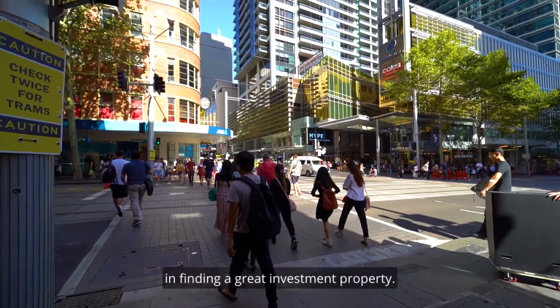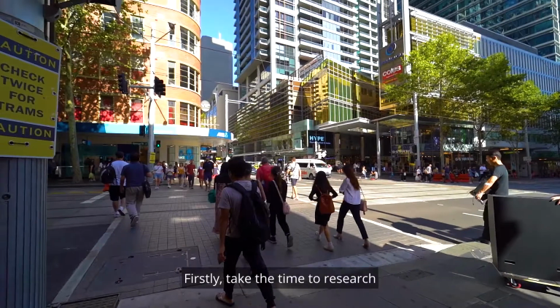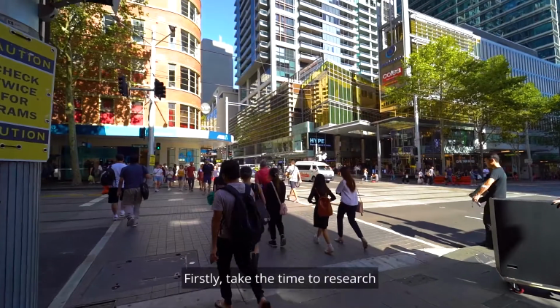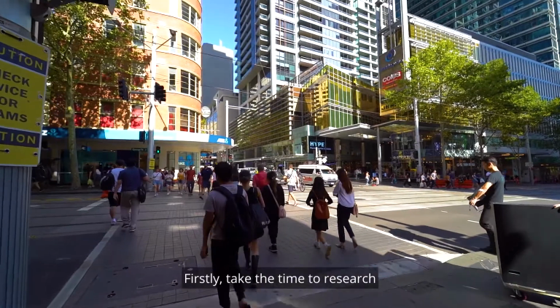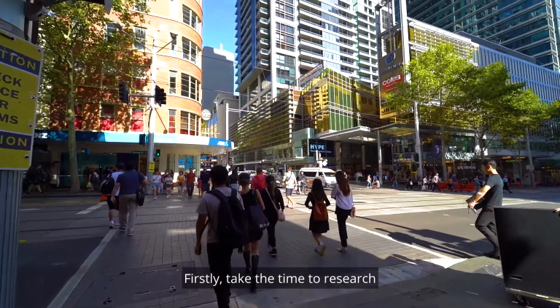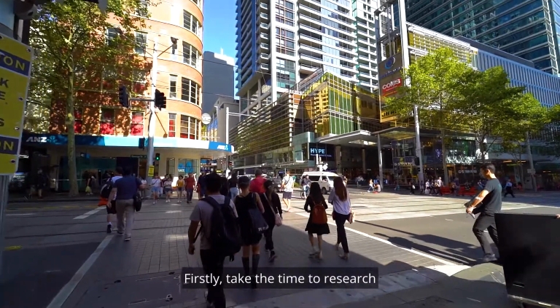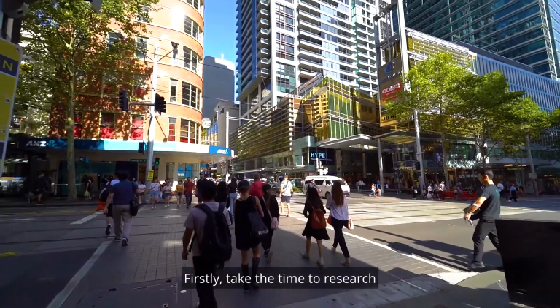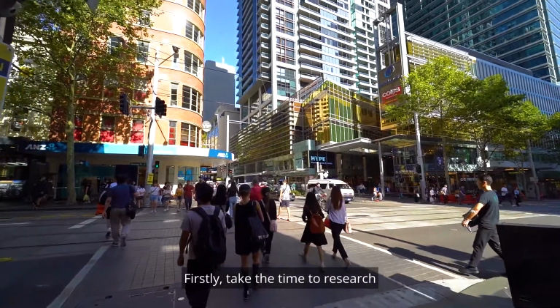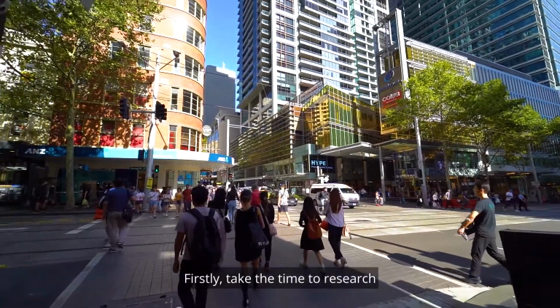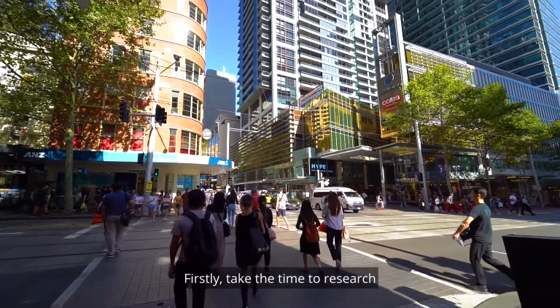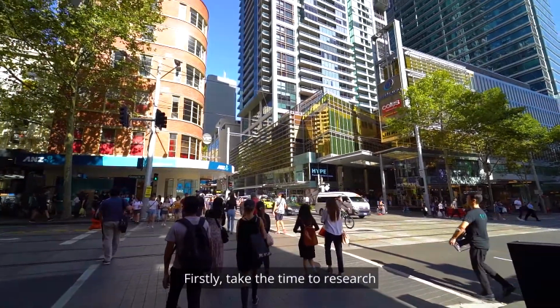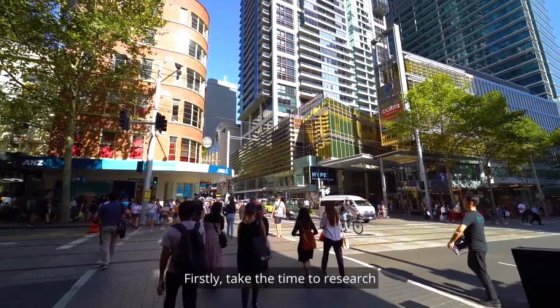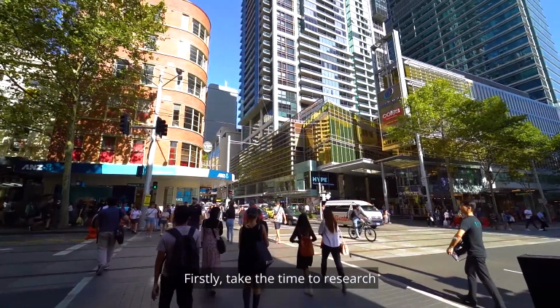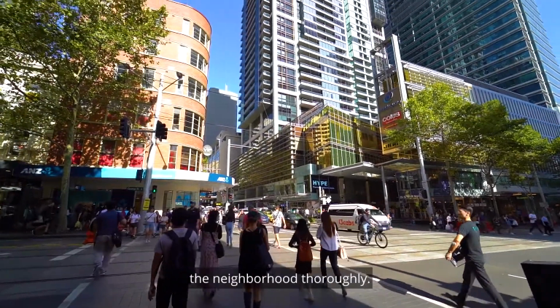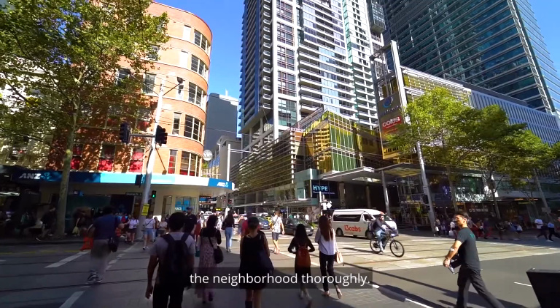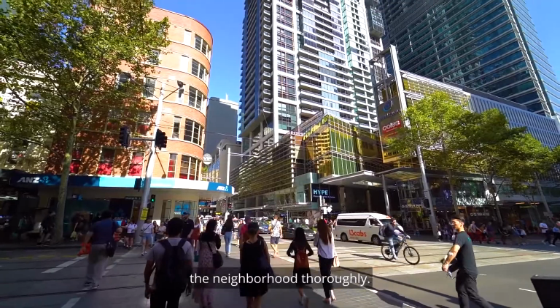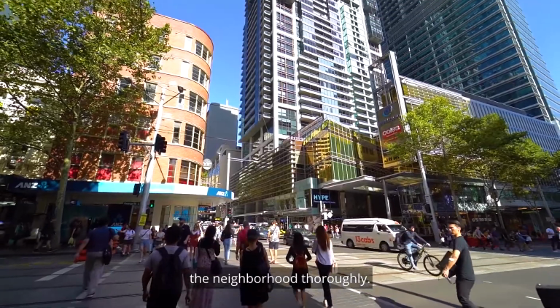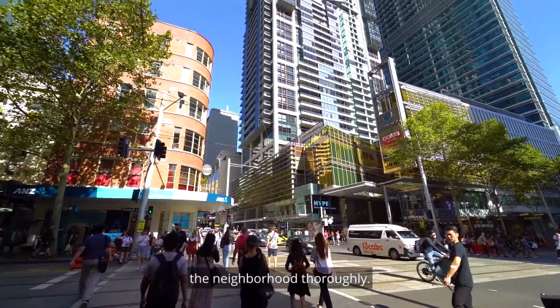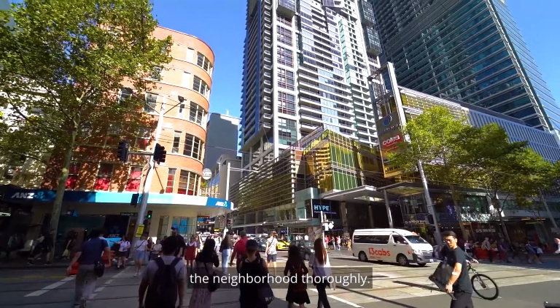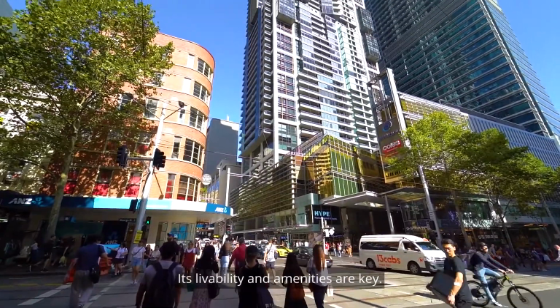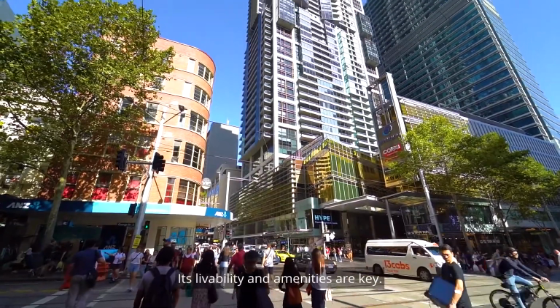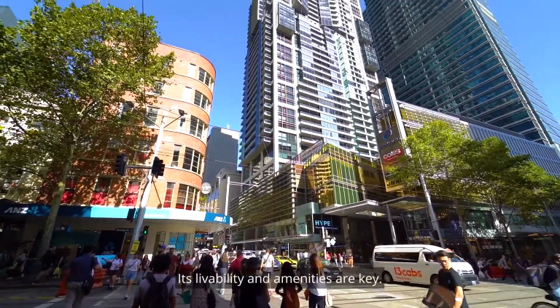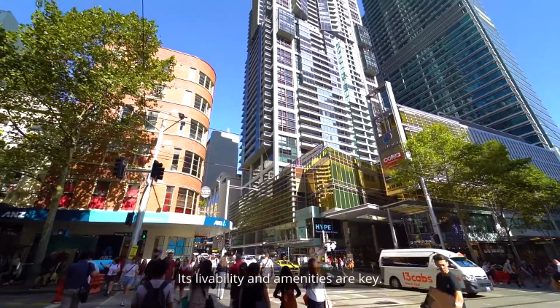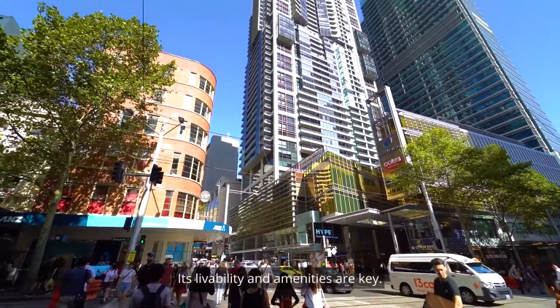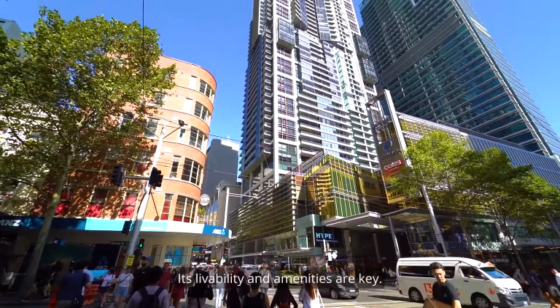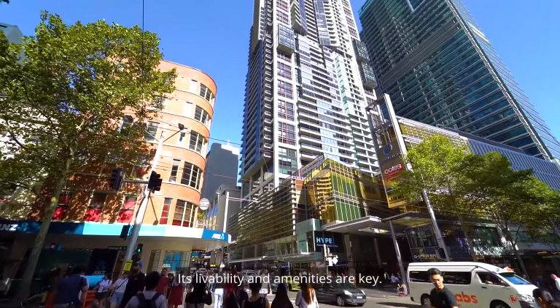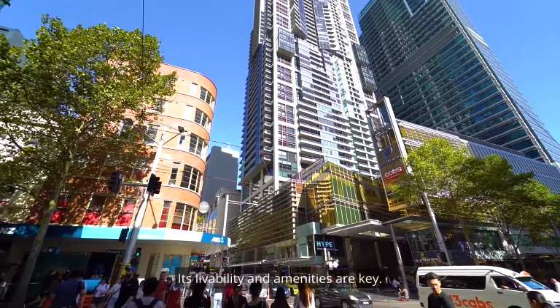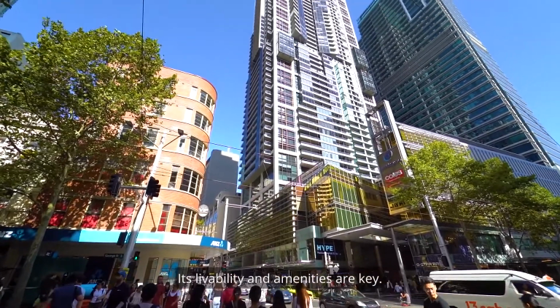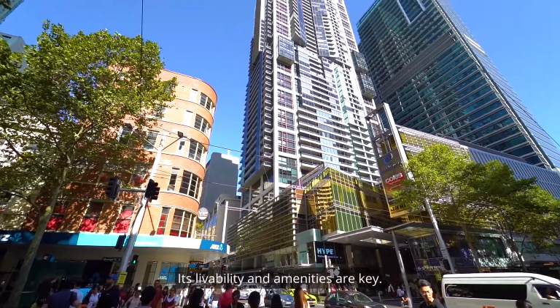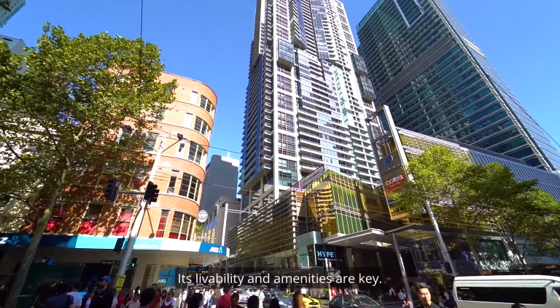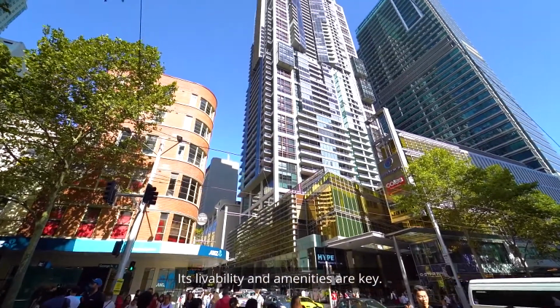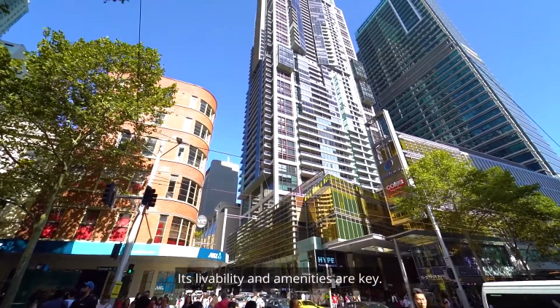Firstly, take the time to research the neighbourhood thoroughly. Its livability and amenities are key.